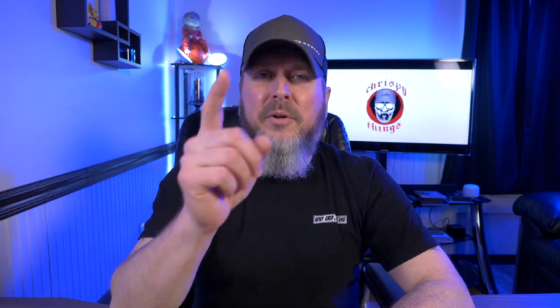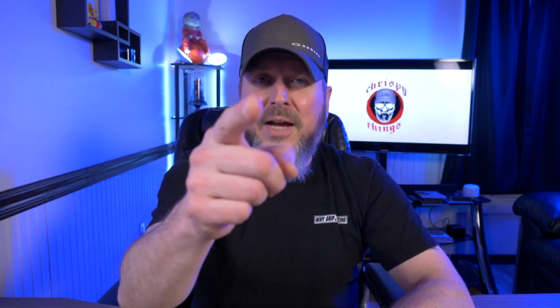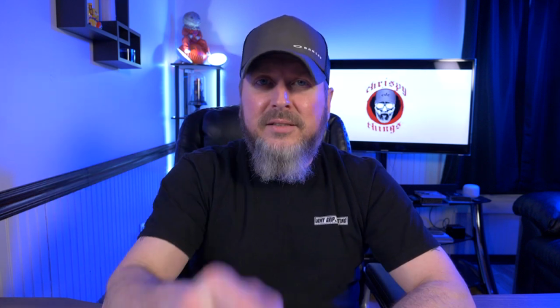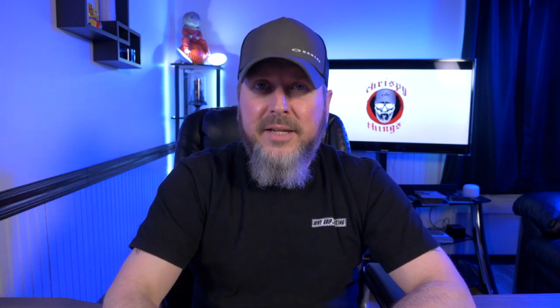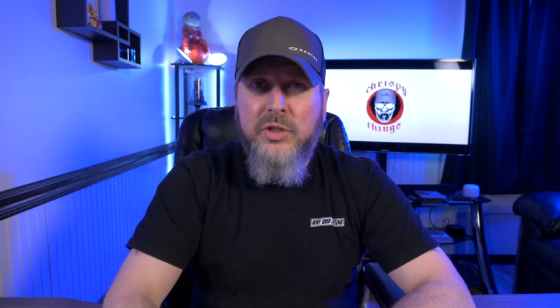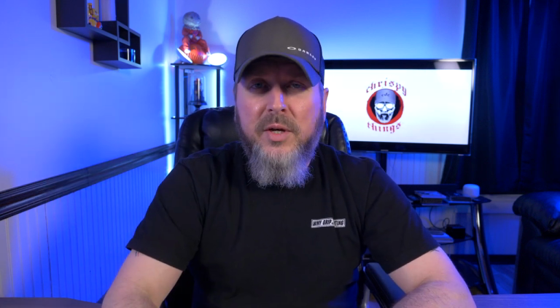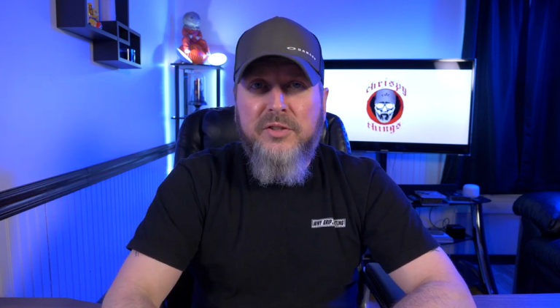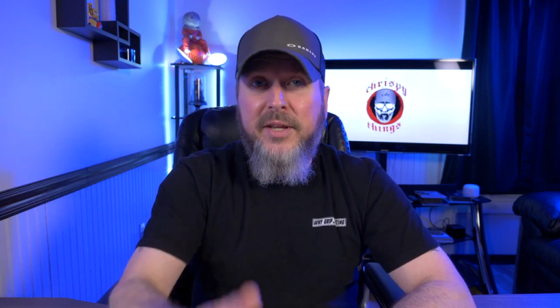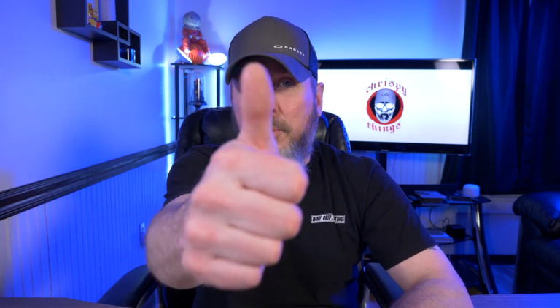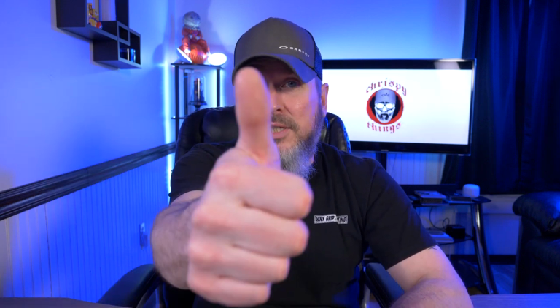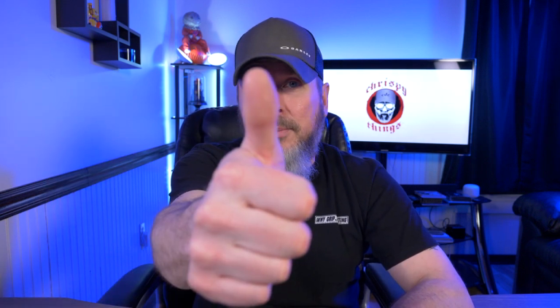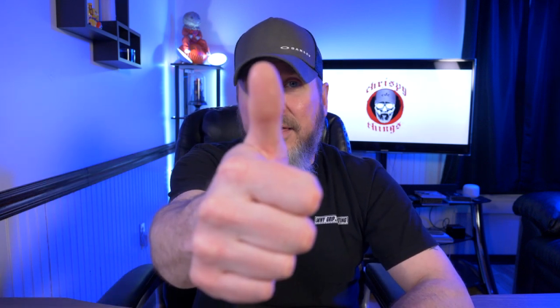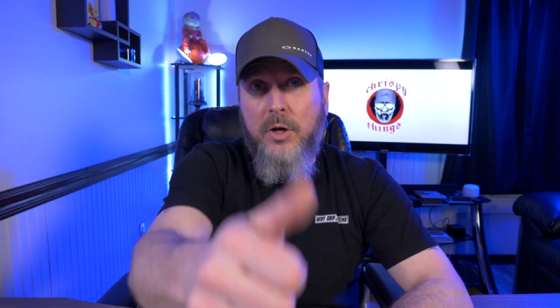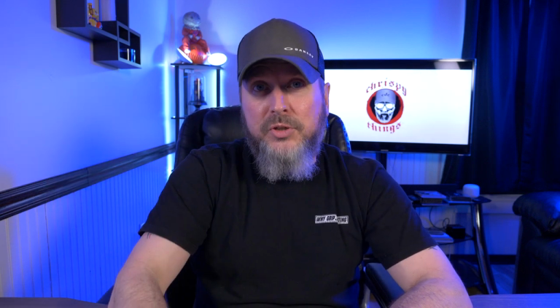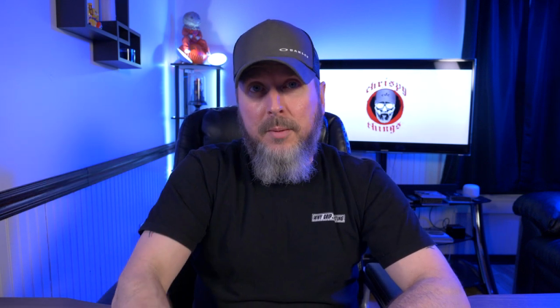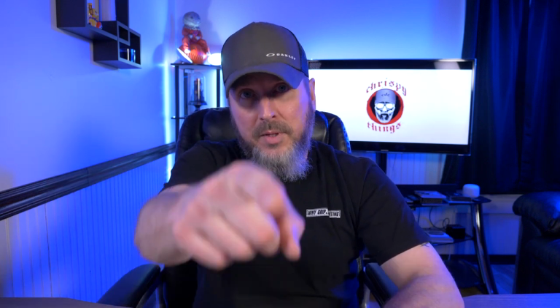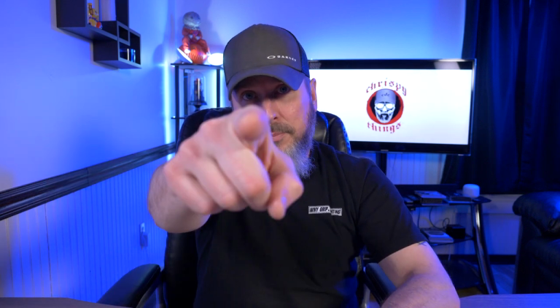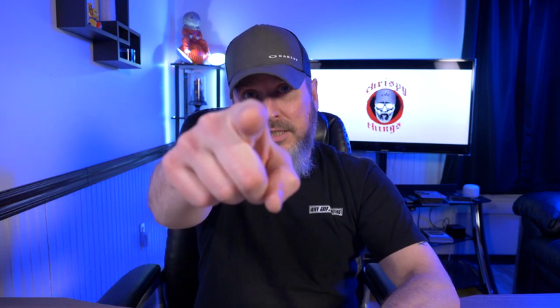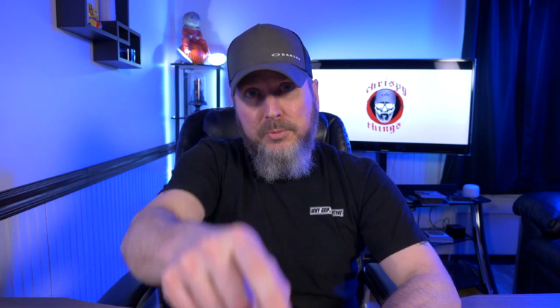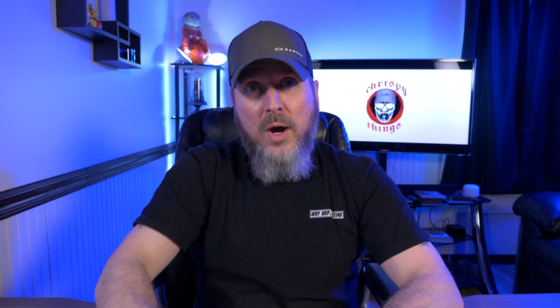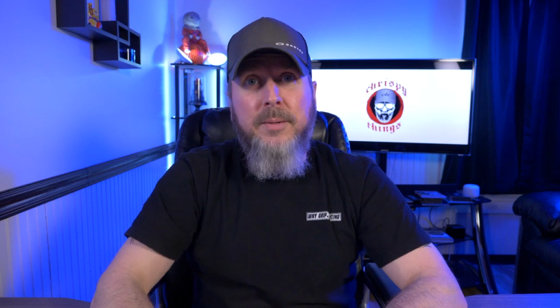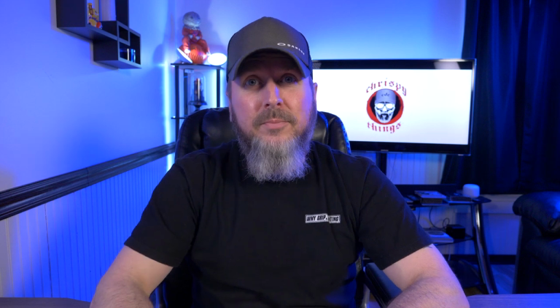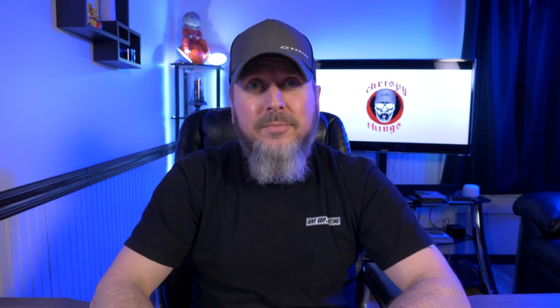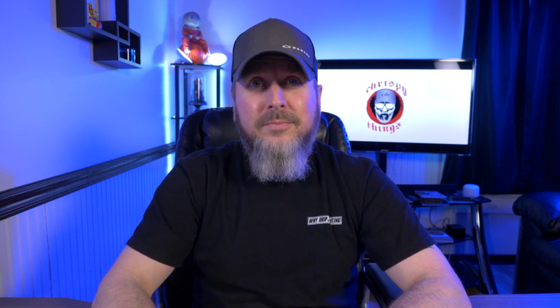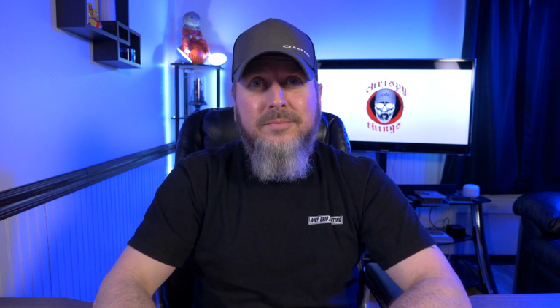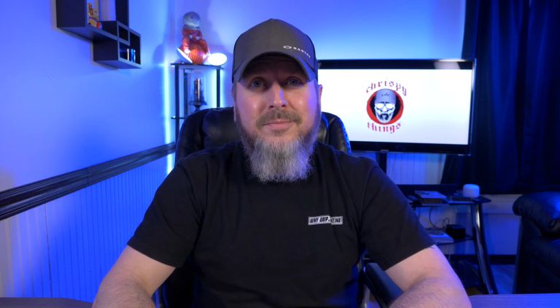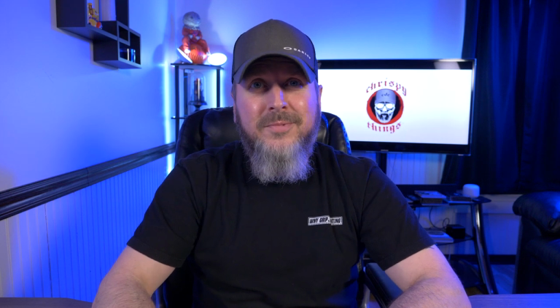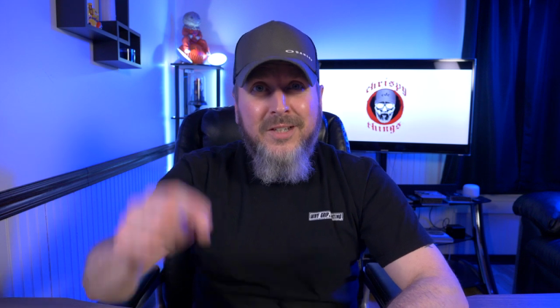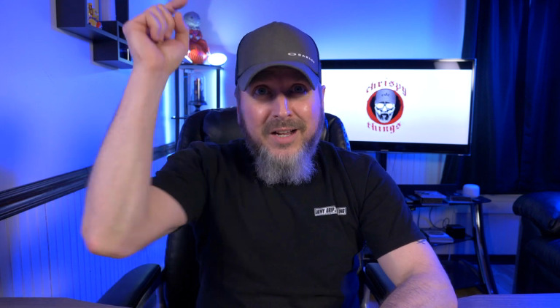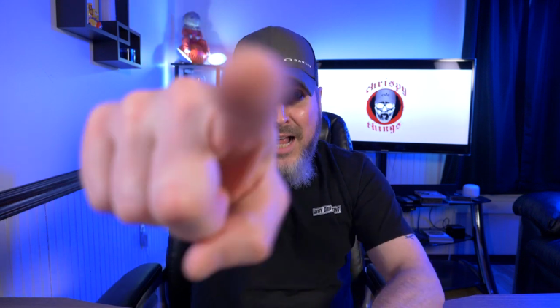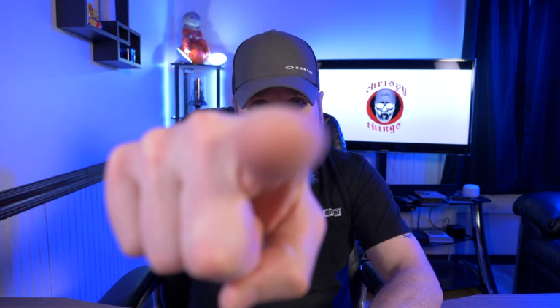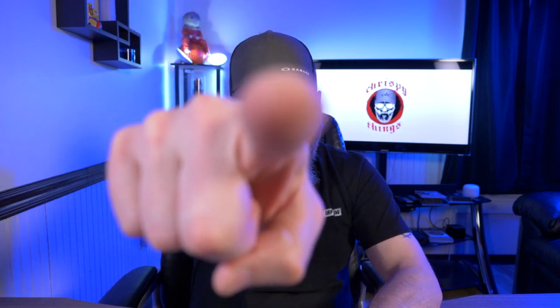If you guys did enjoy this video, please give me that thumbs up and please subscribe.